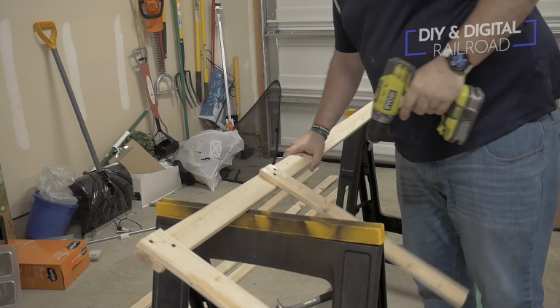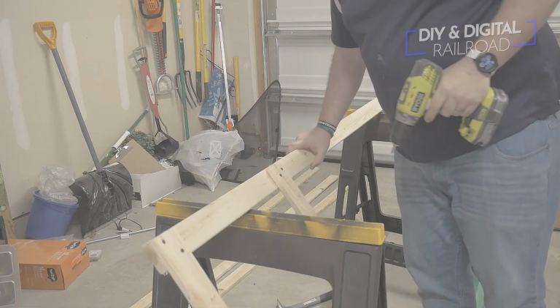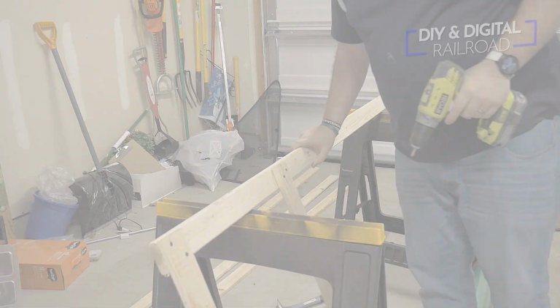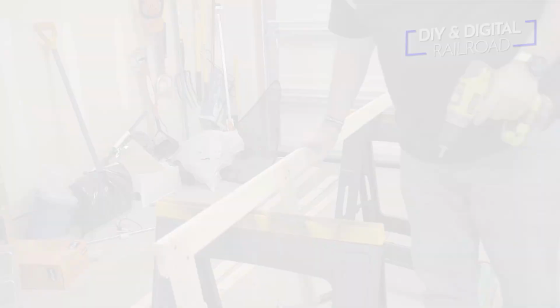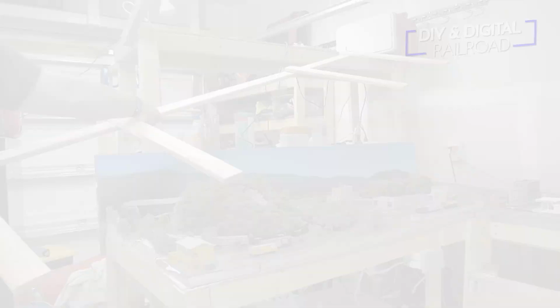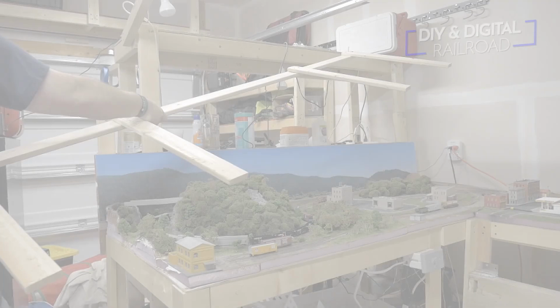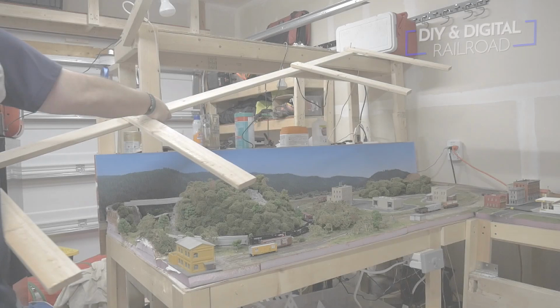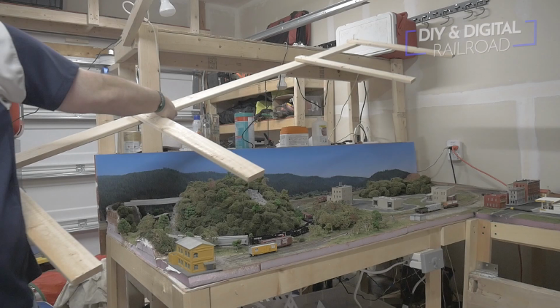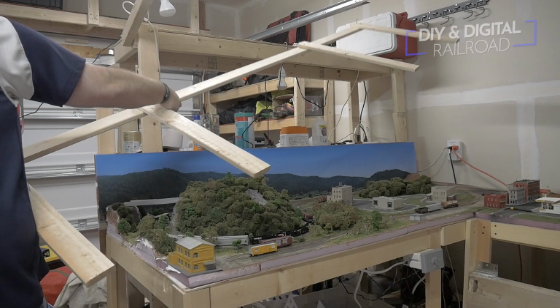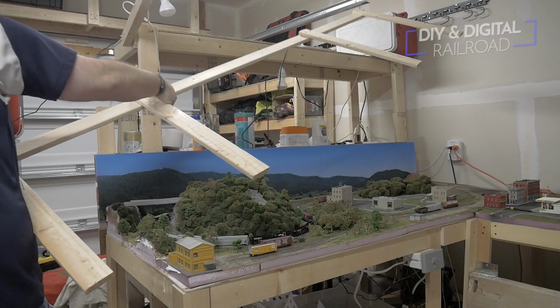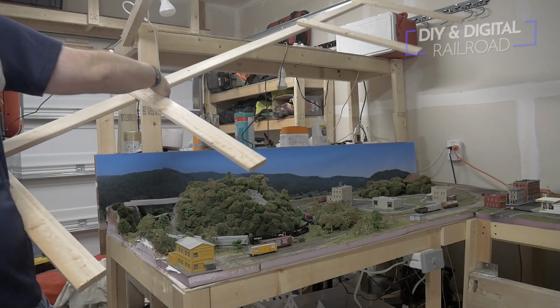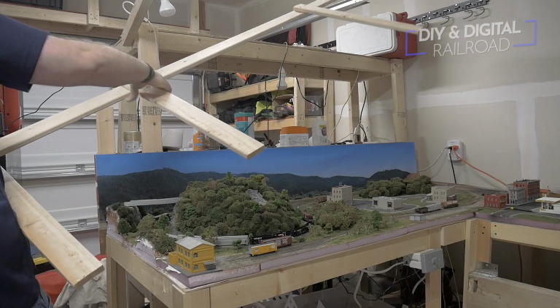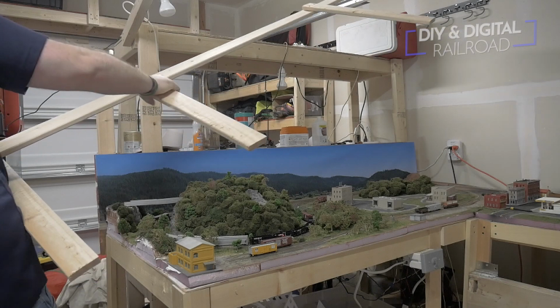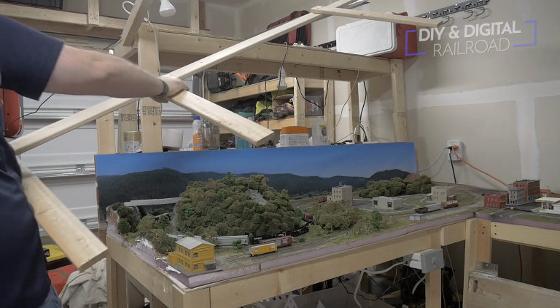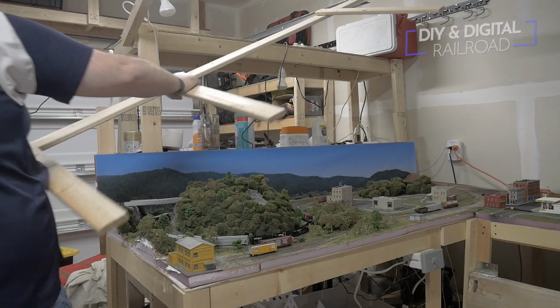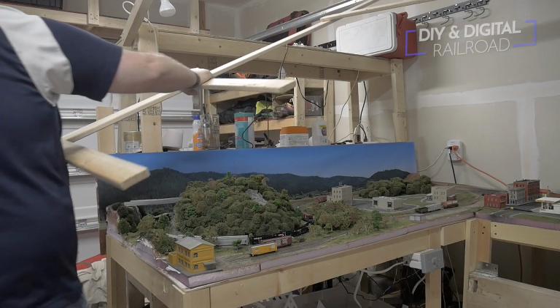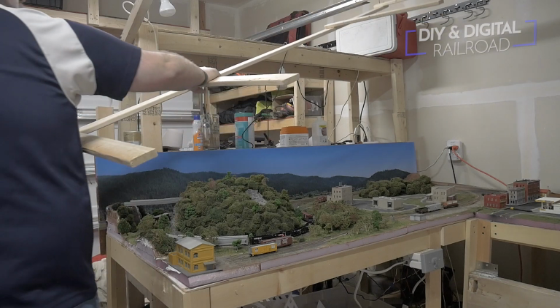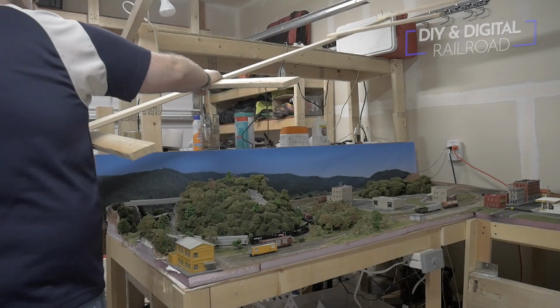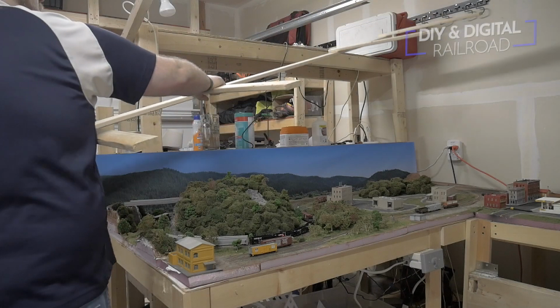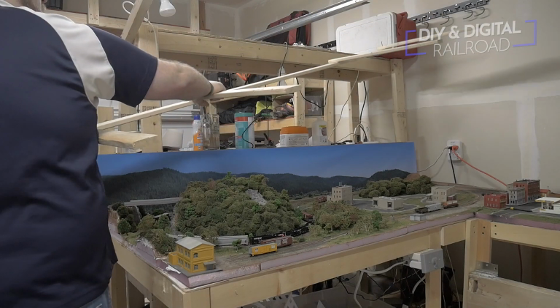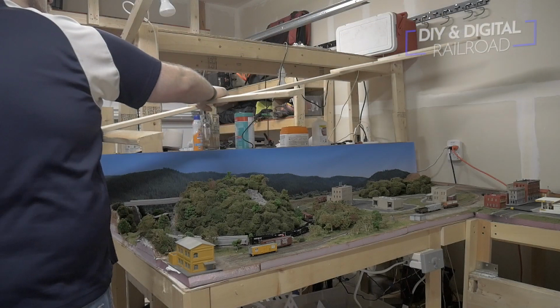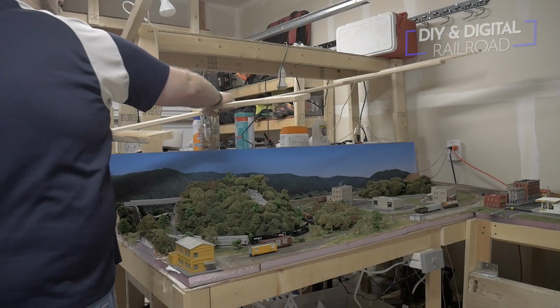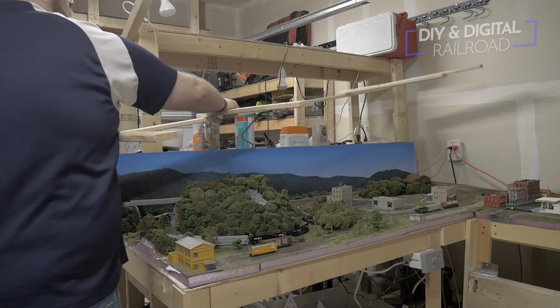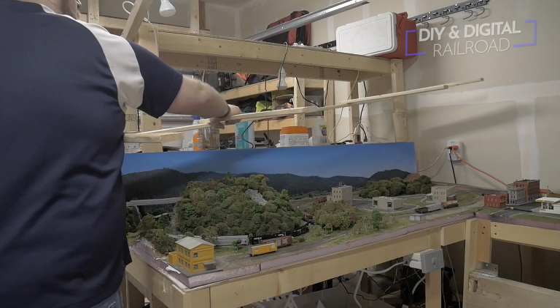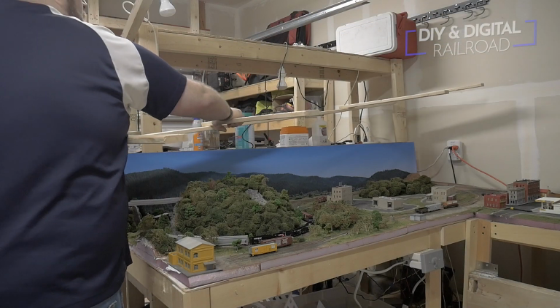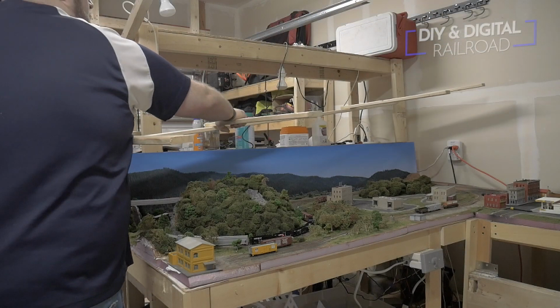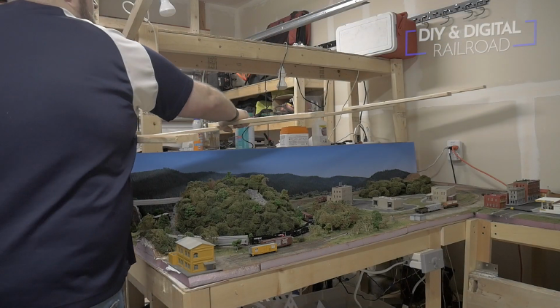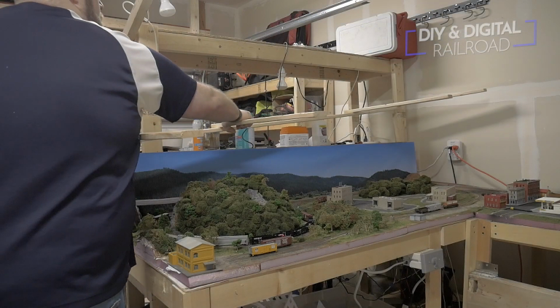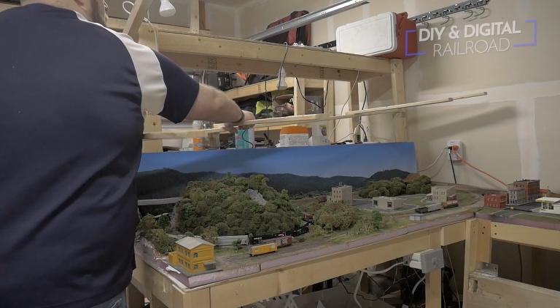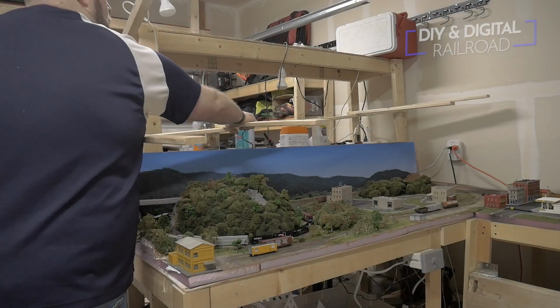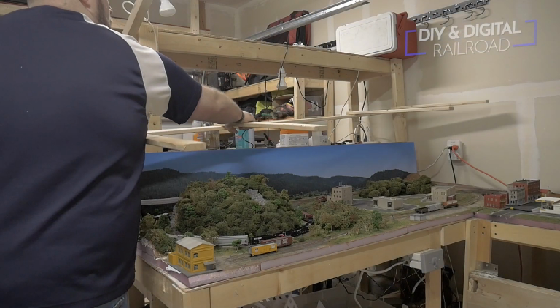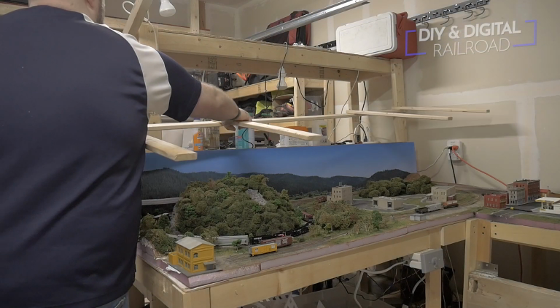I put four supports in total on each side, and they will serve as the lighting overhang on the layout. I then place the overhang on the supports and screw them in to secure them.